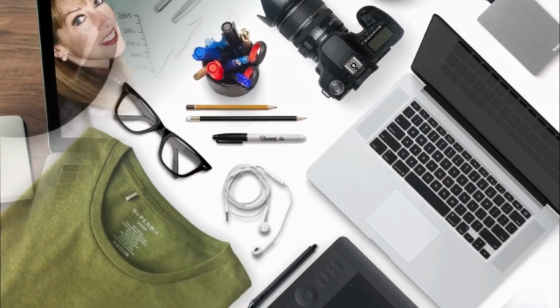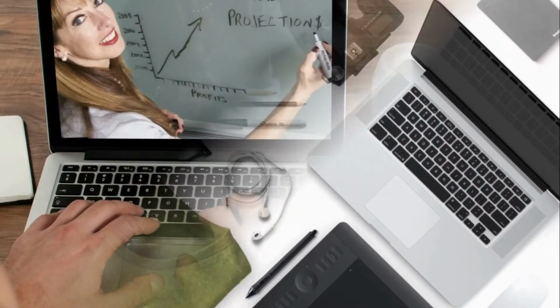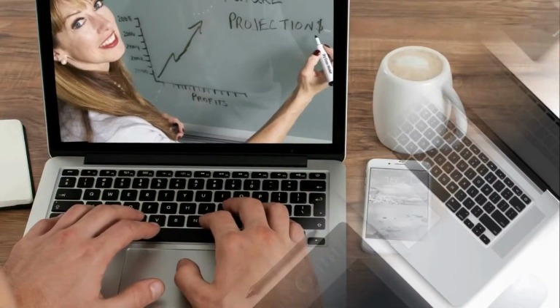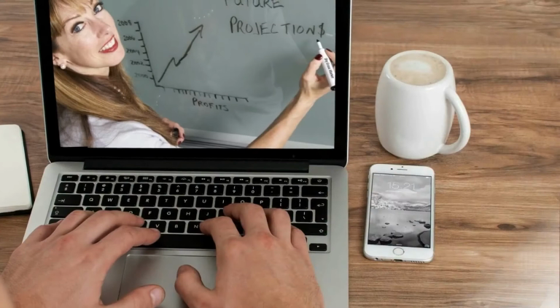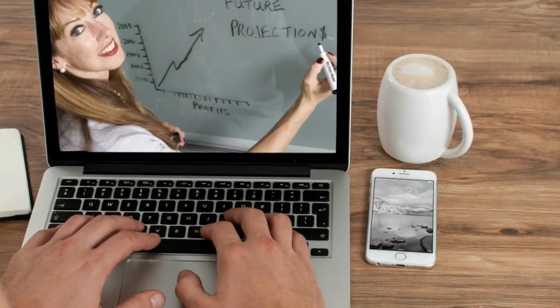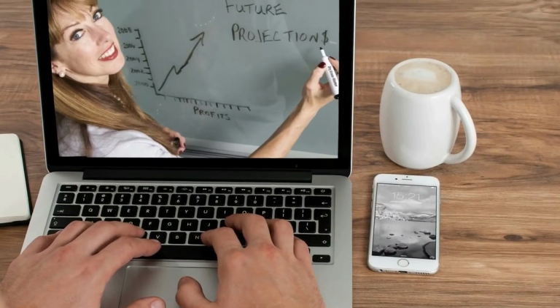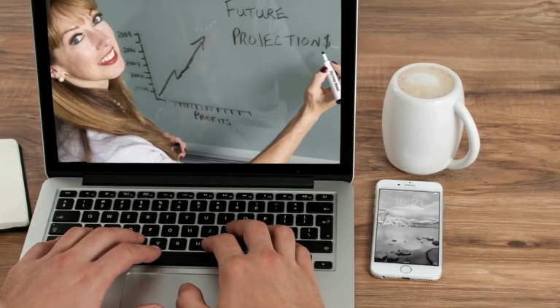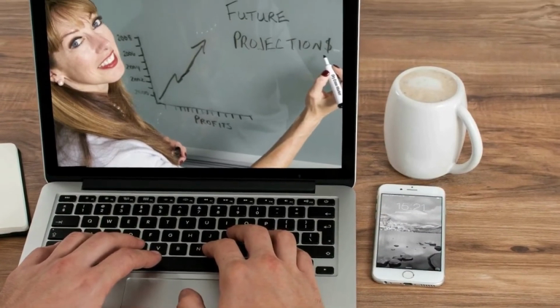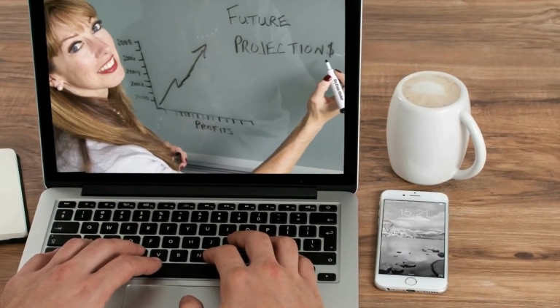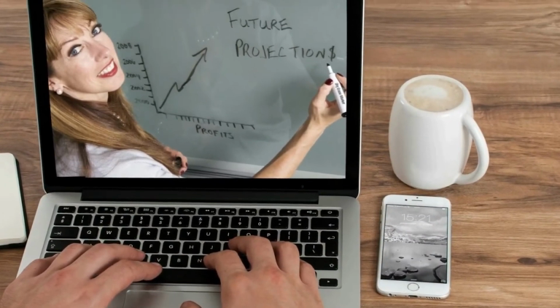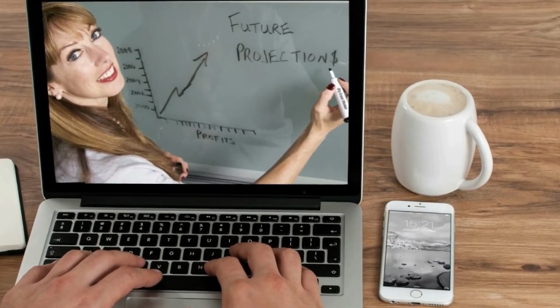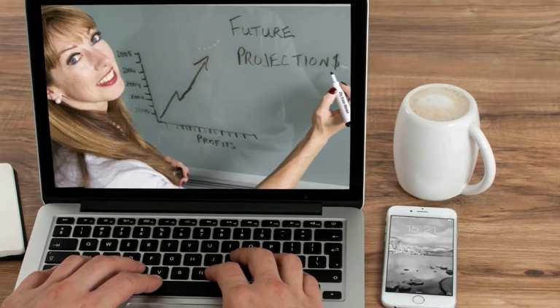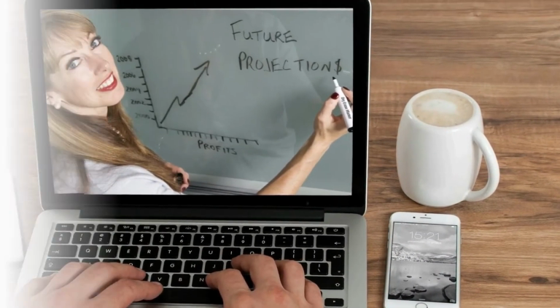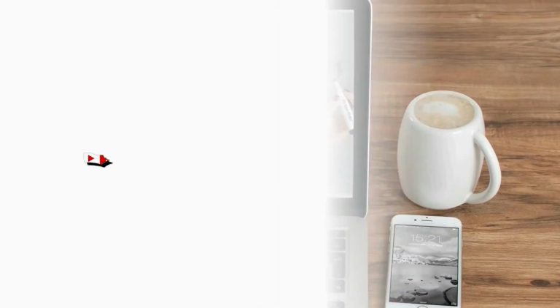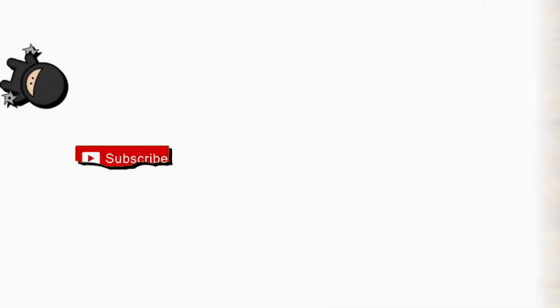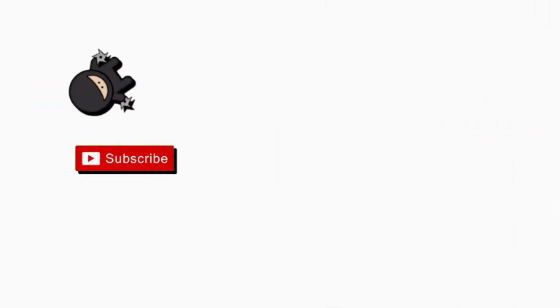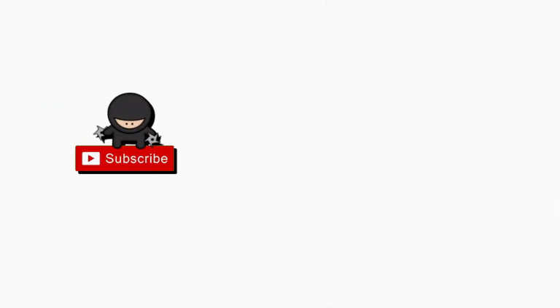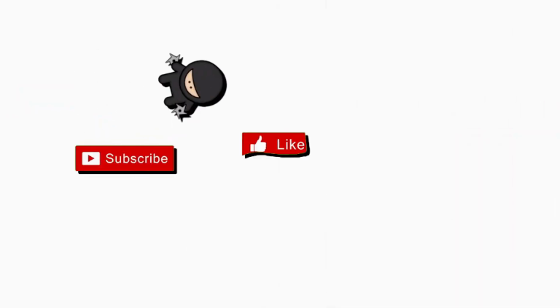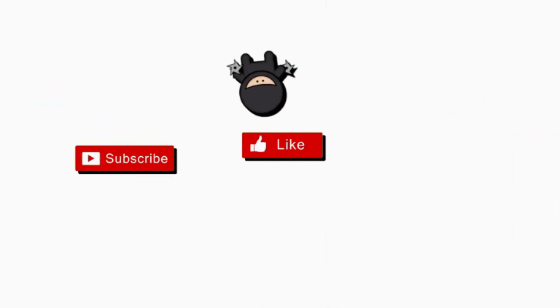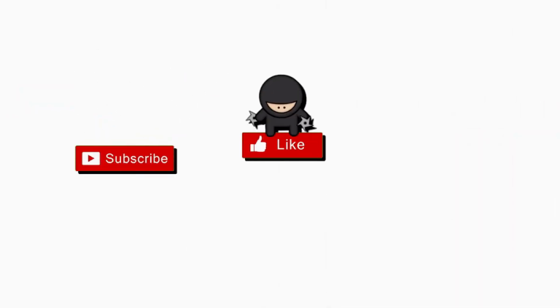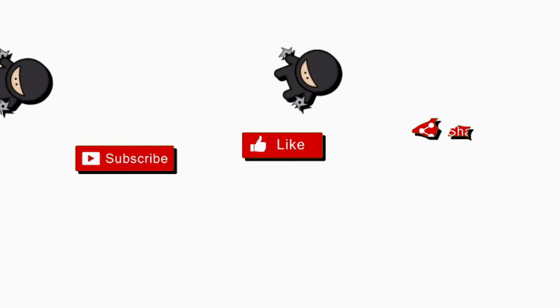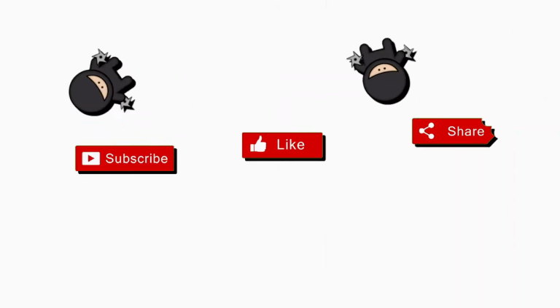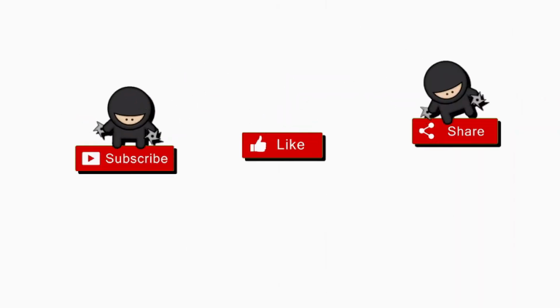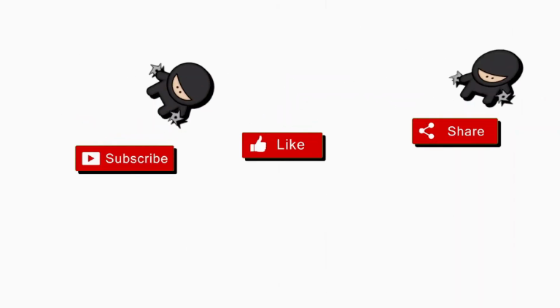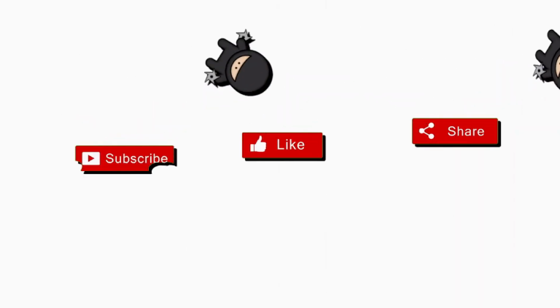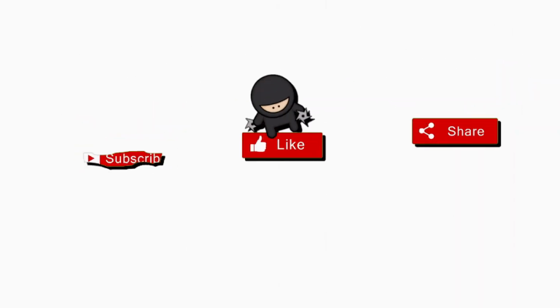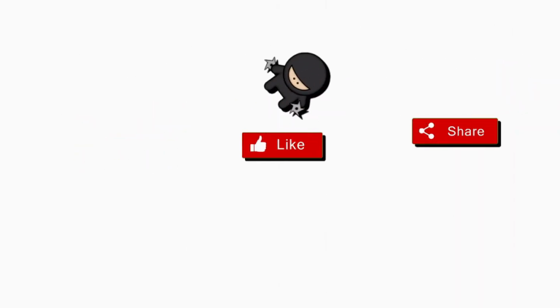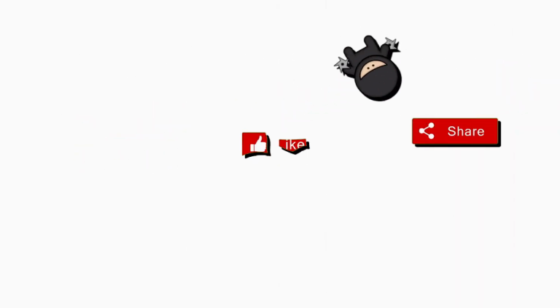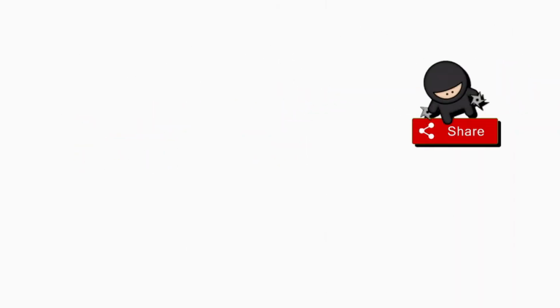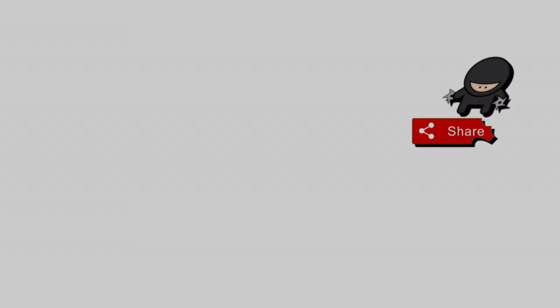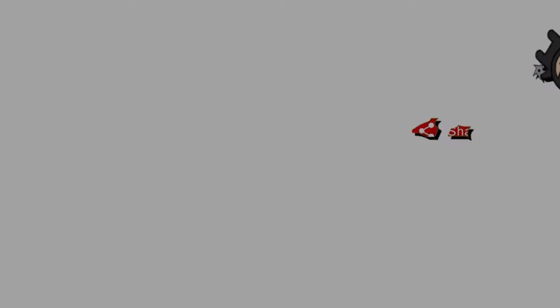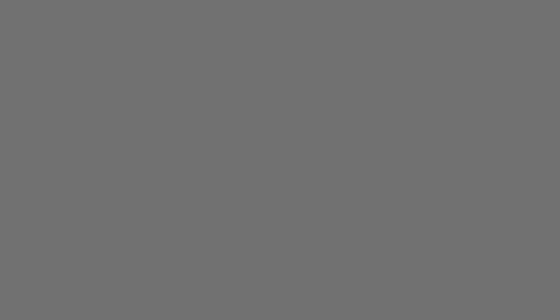If you feel that our video is quite helpful for you, please don't hesitate to like and share our video, and subscribe to our channel.